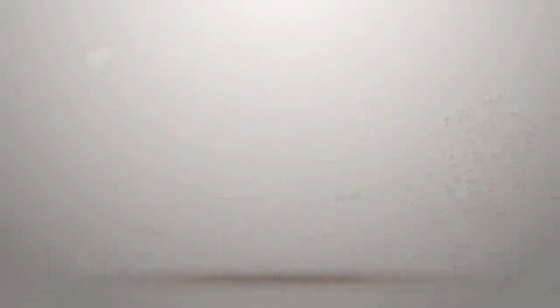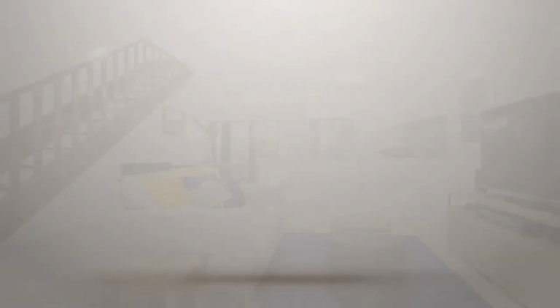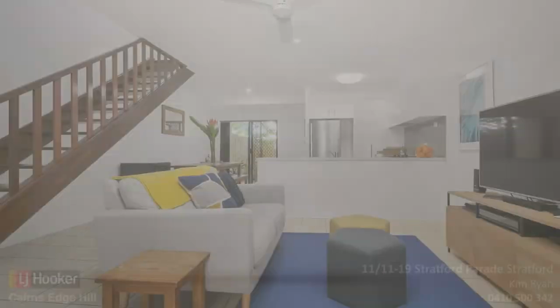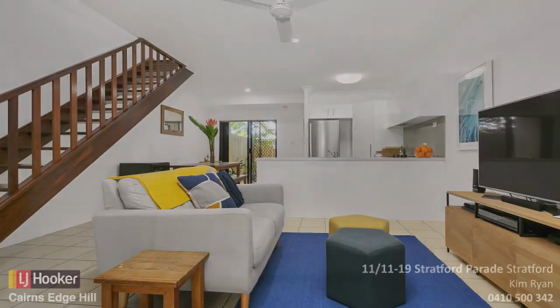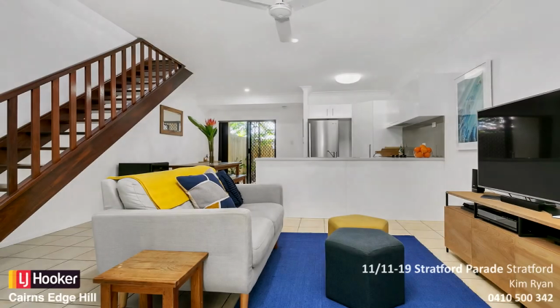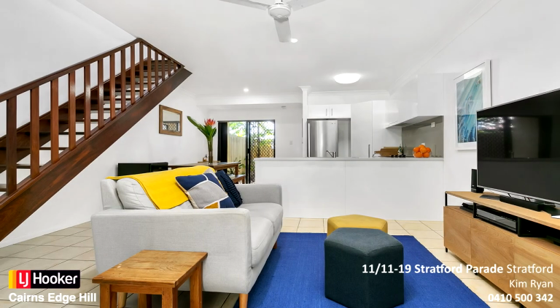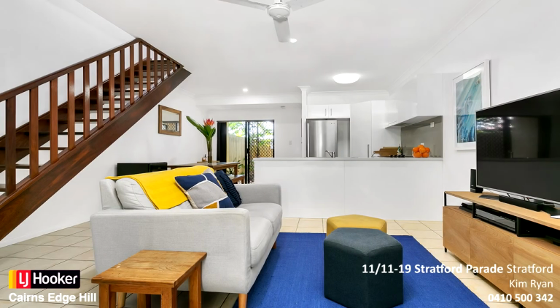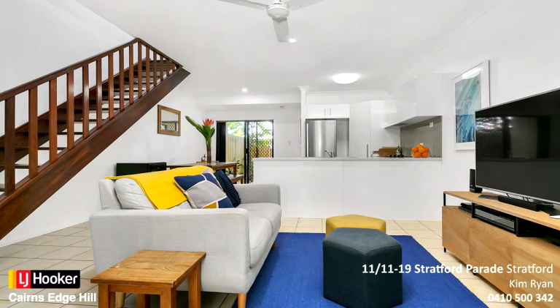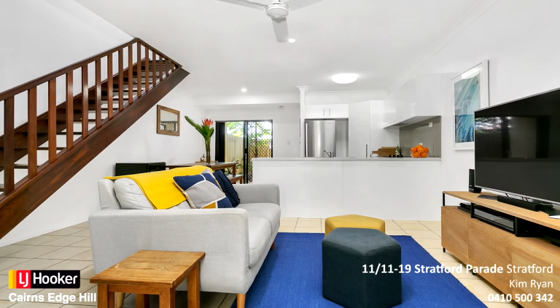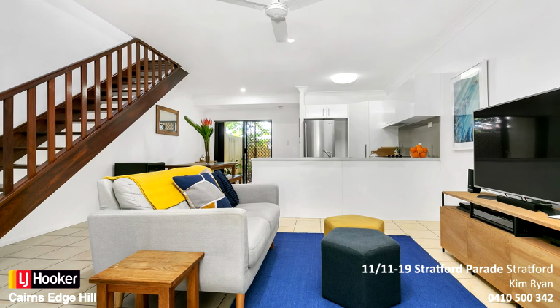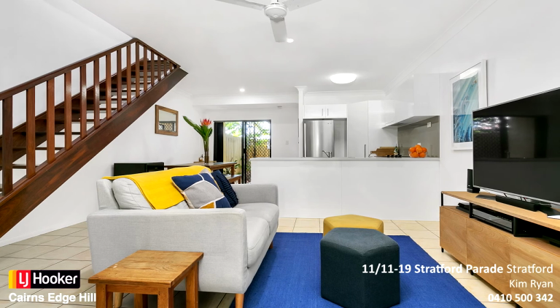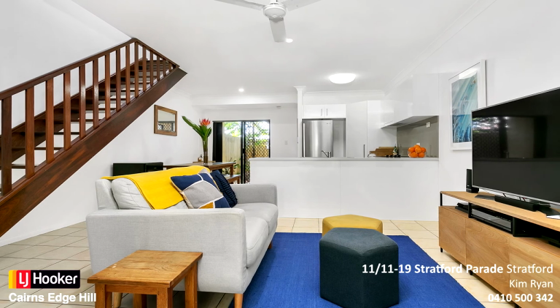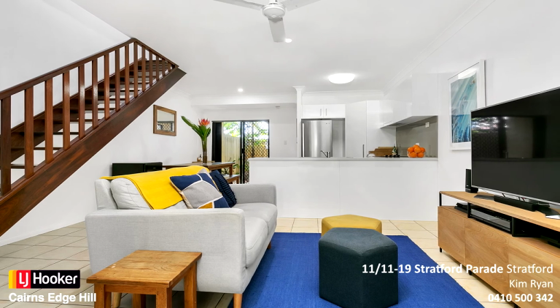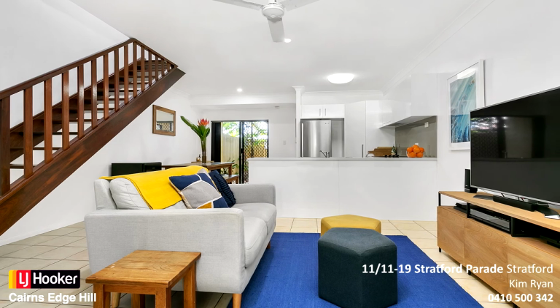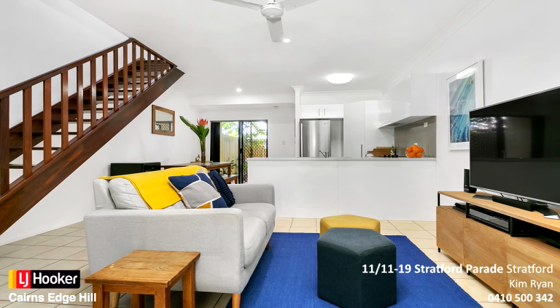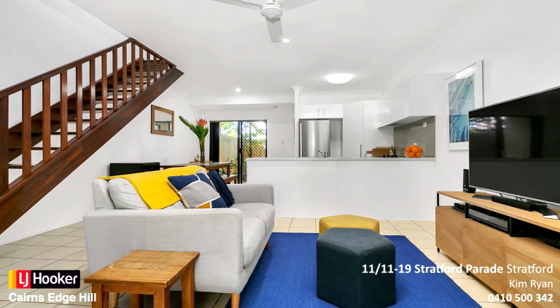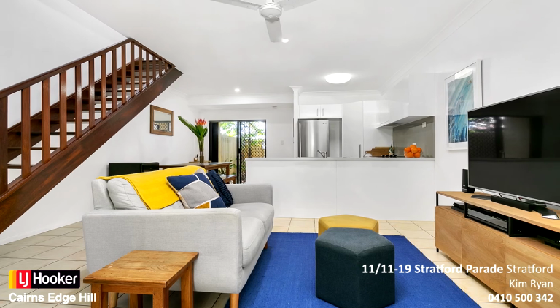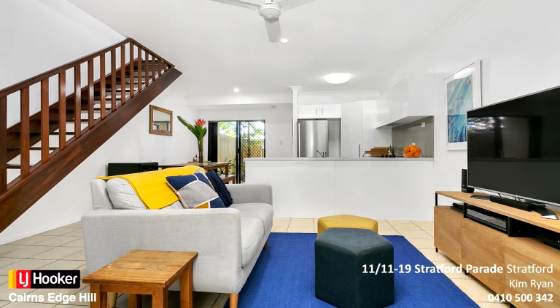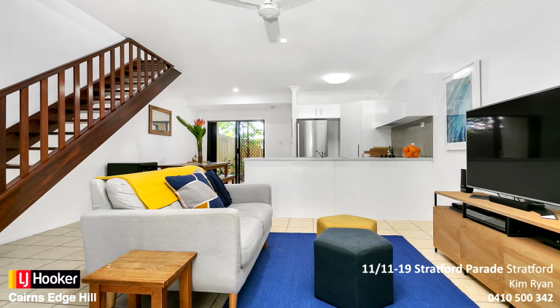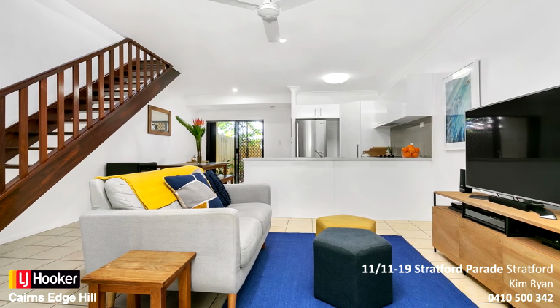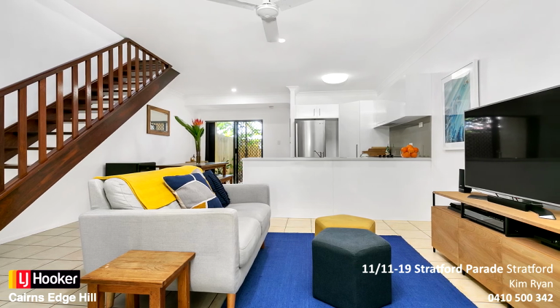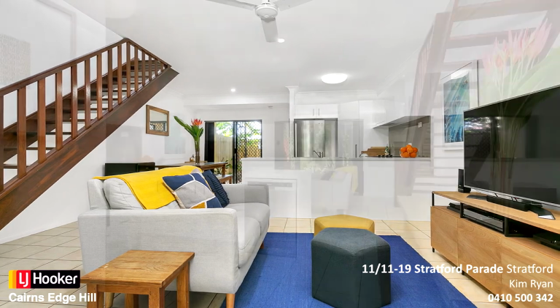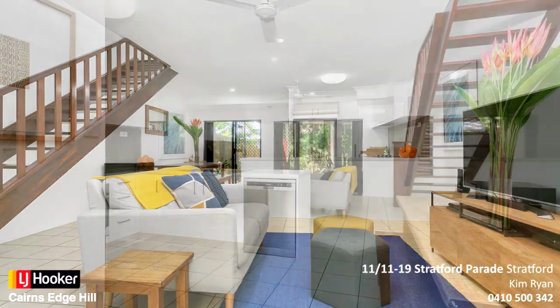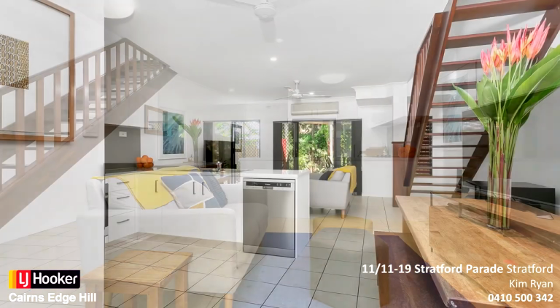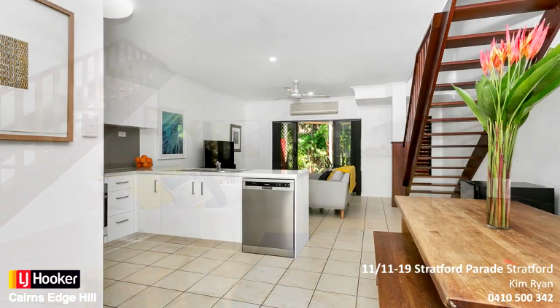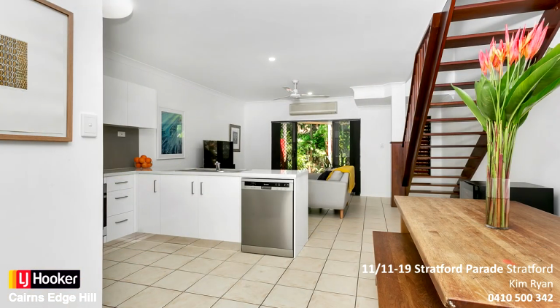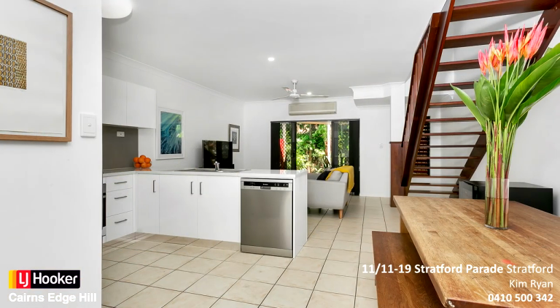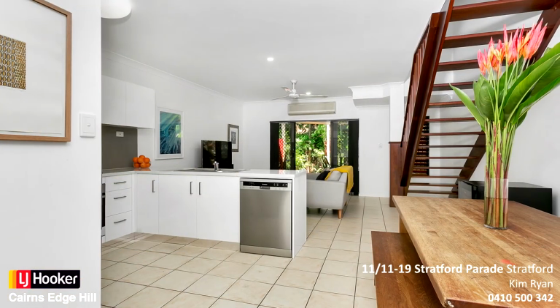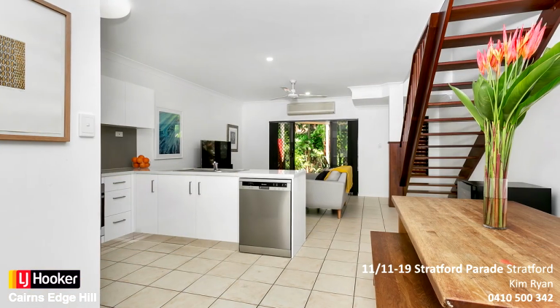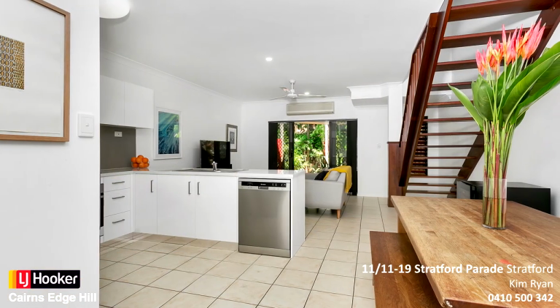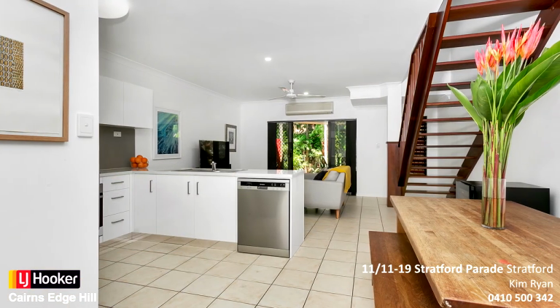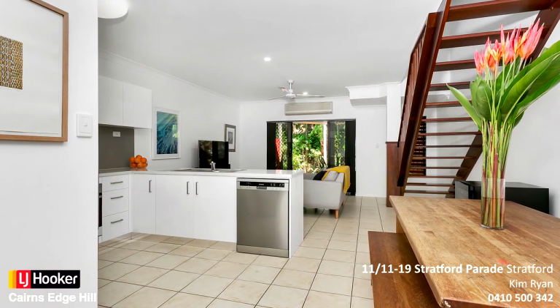Welcome to Kingston Terraces. This generously proportioned townhouse is immaculately appointed throughout.